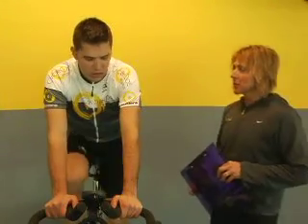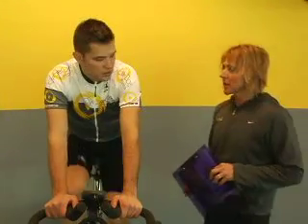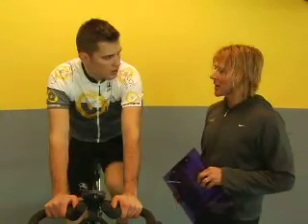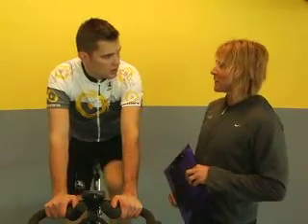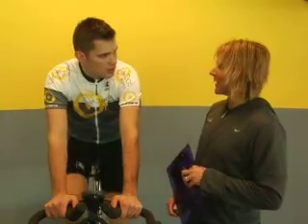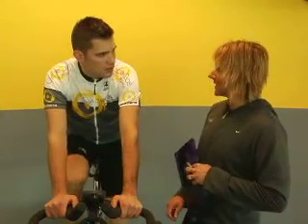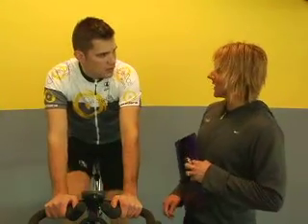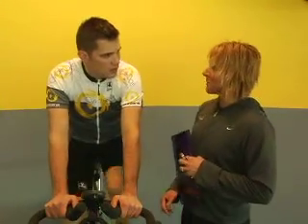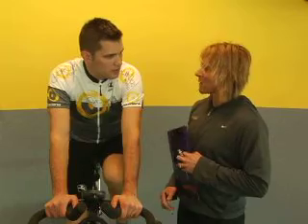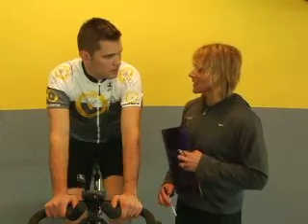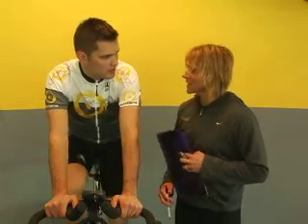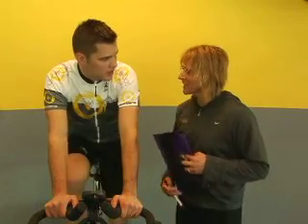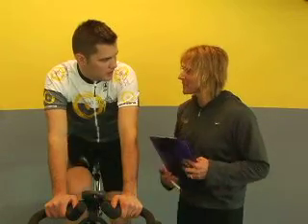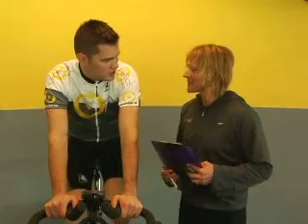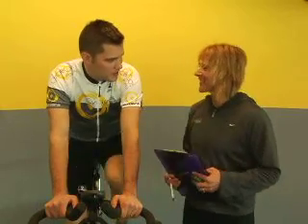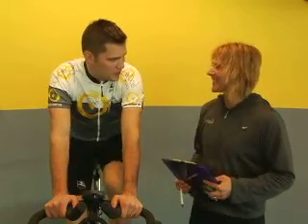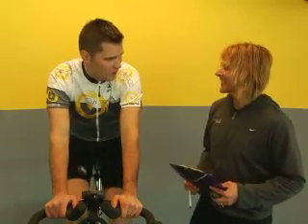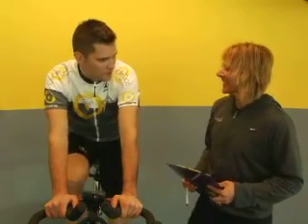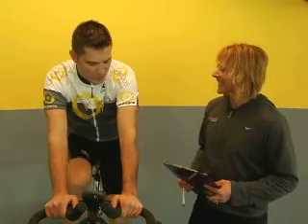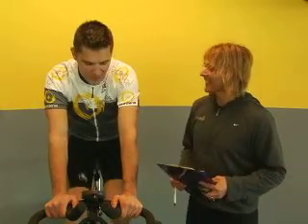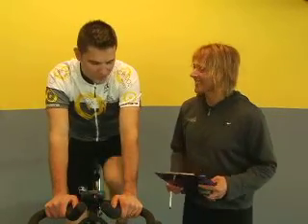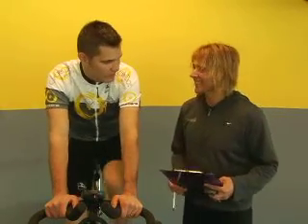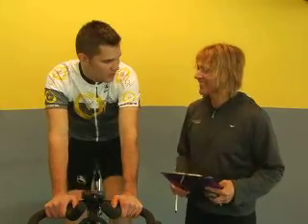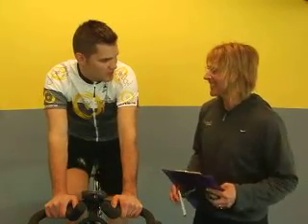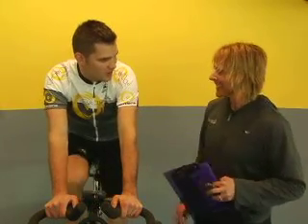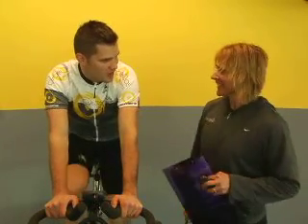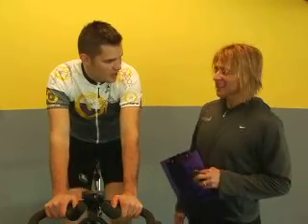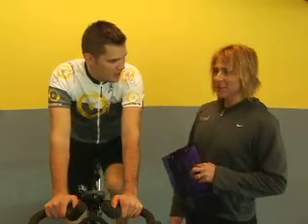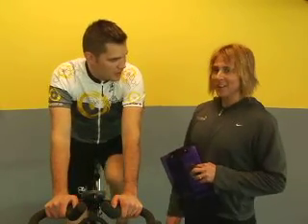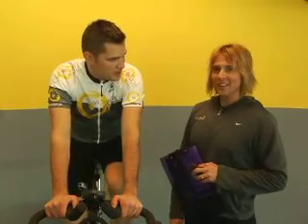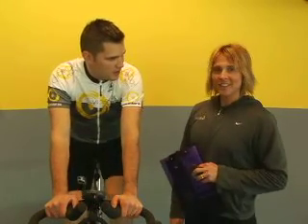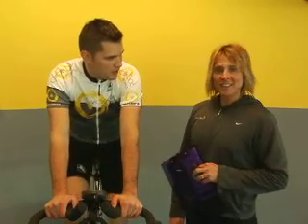Morning, Rob. You ready to take the power test? Hi, Angie. I sure am. I've been warming up for a little bit here, so let's get into it.